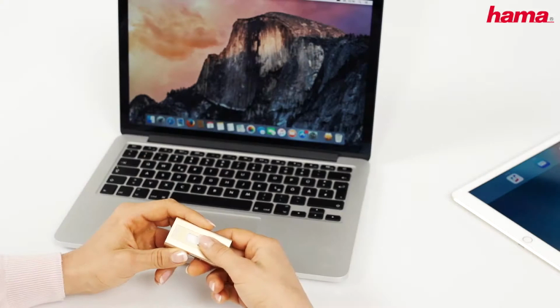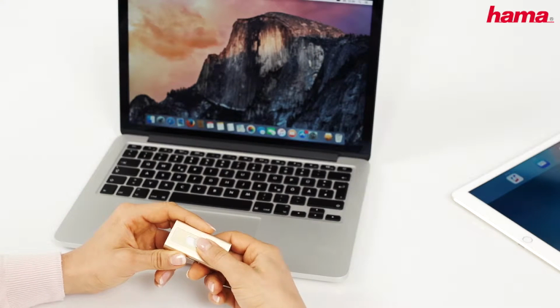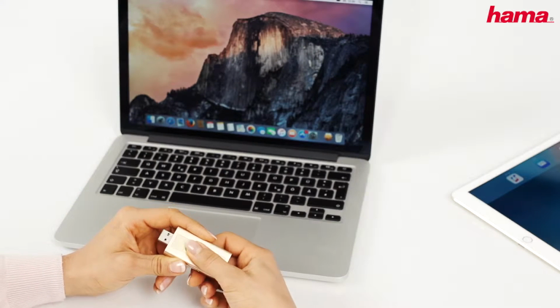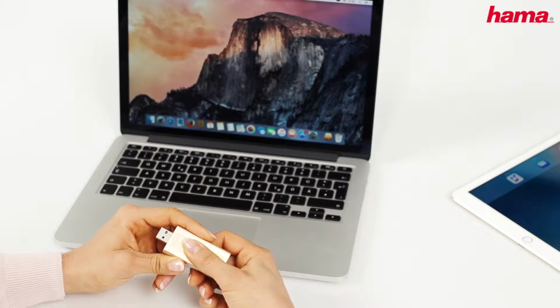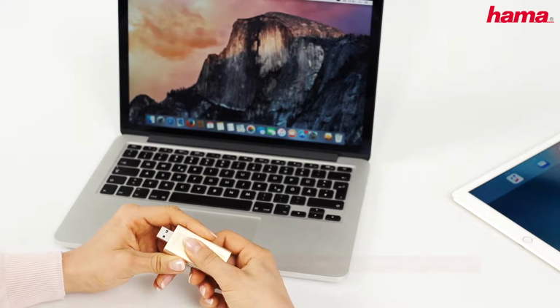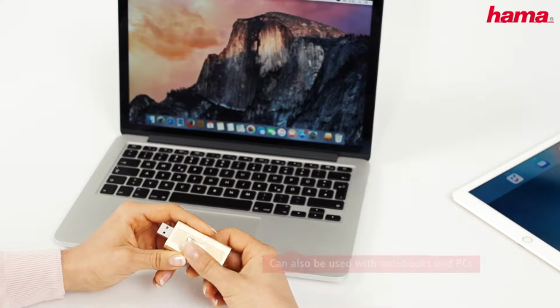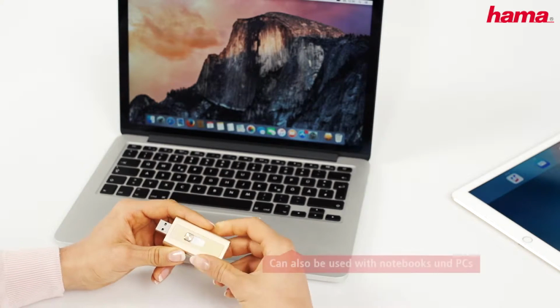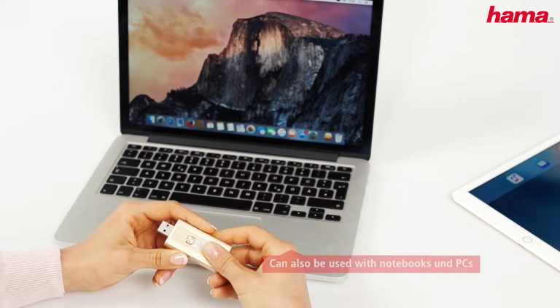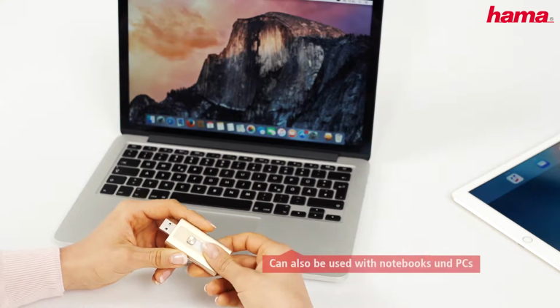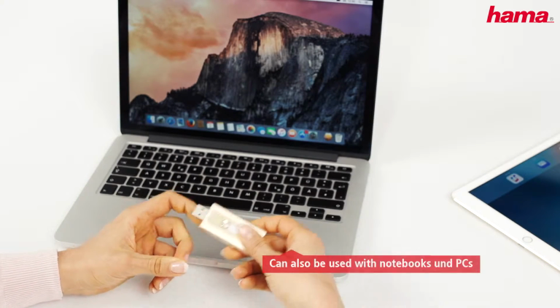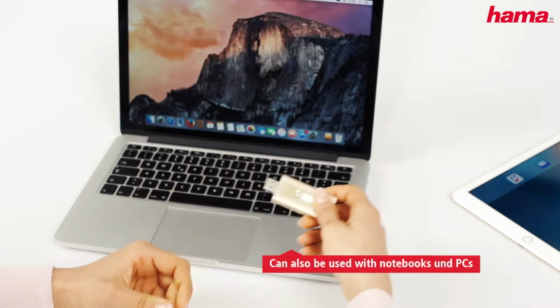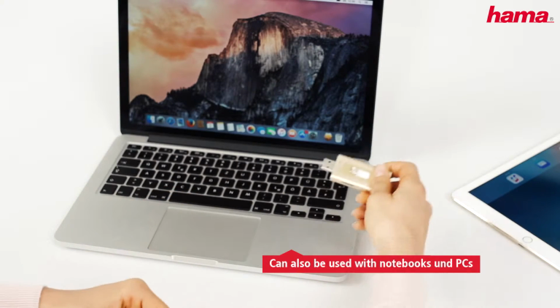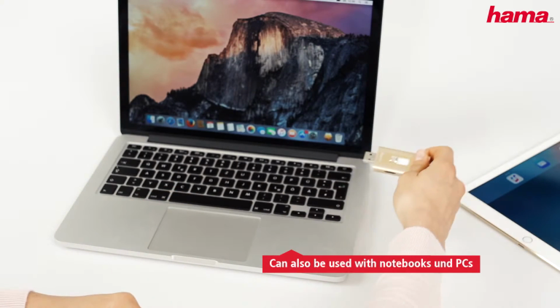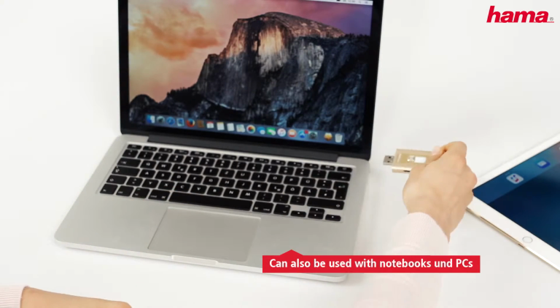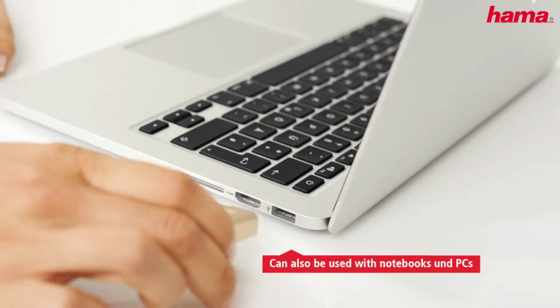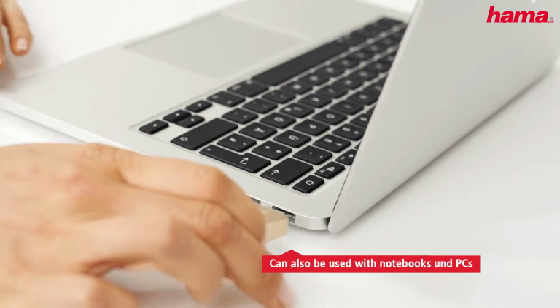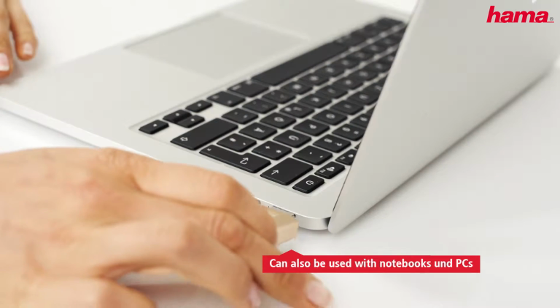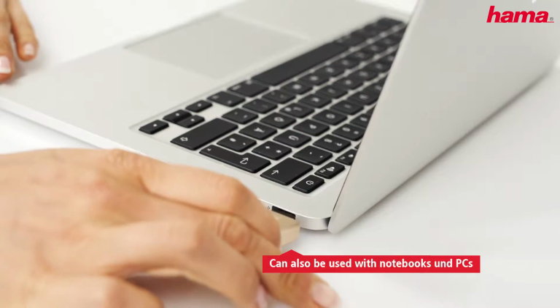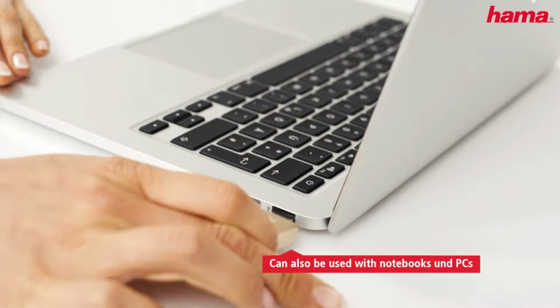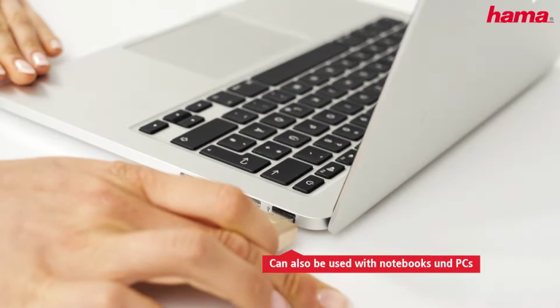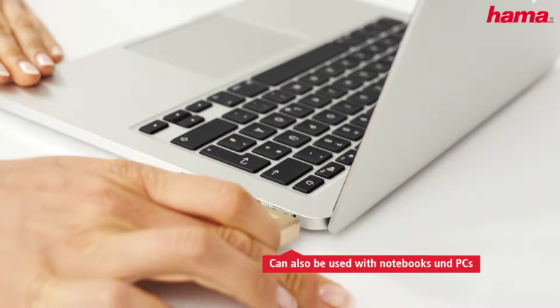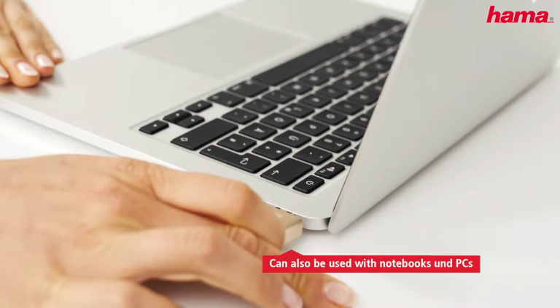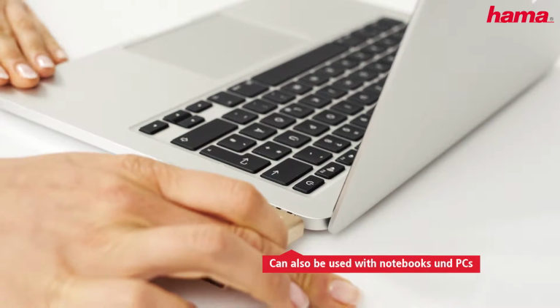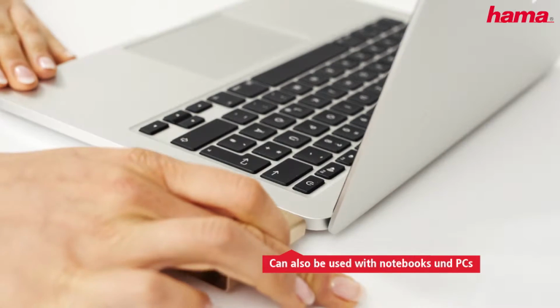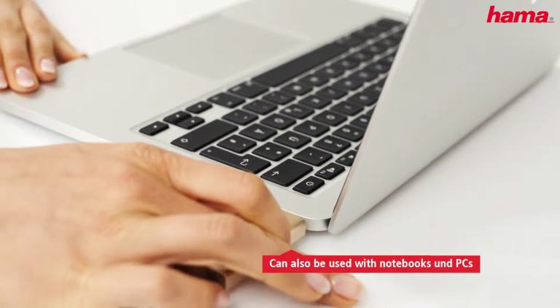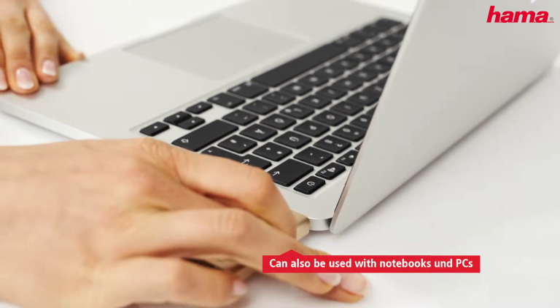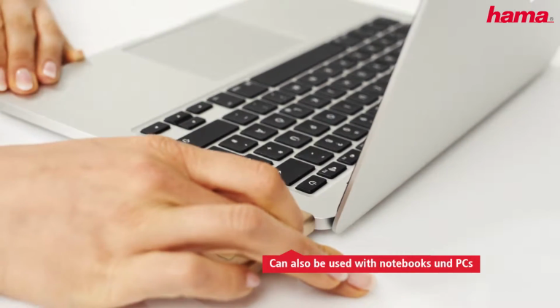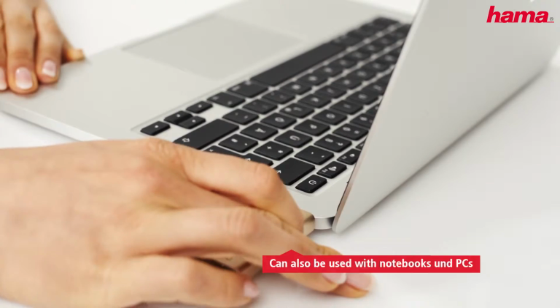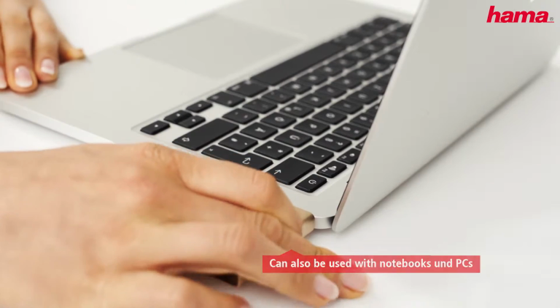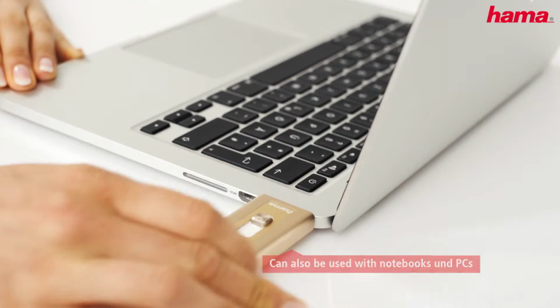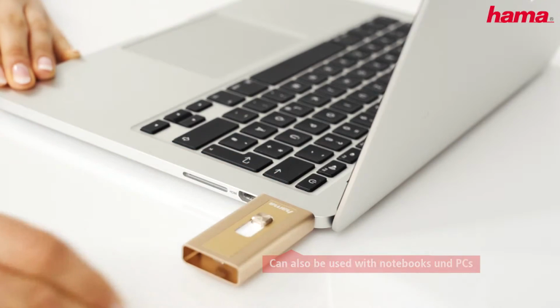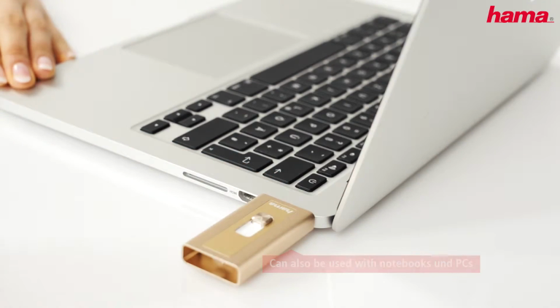Data transfer with notebooks or PCs is just as simple thanks to the USB.